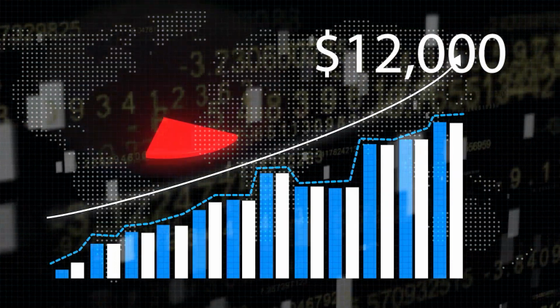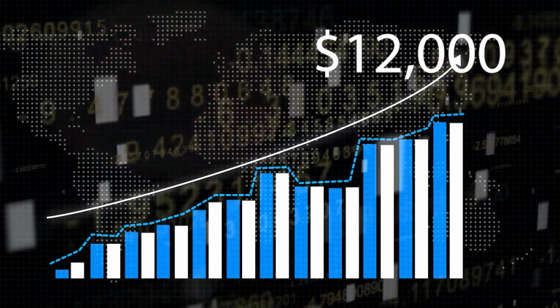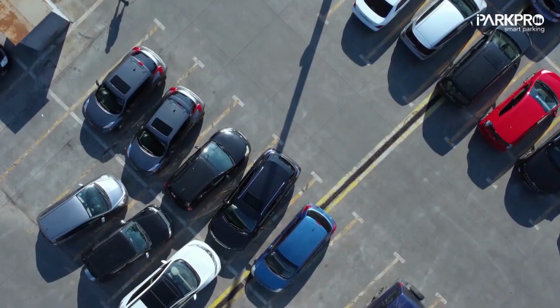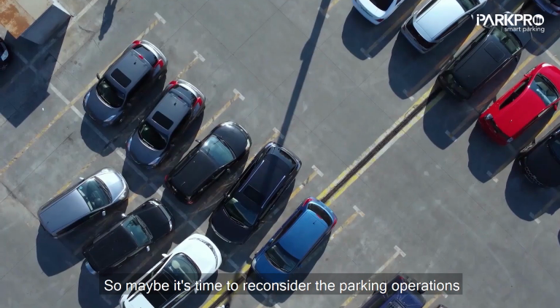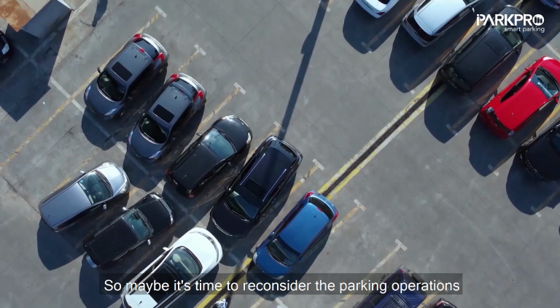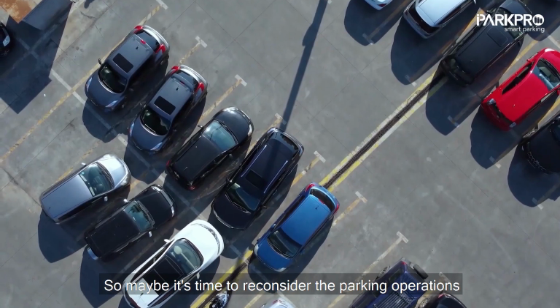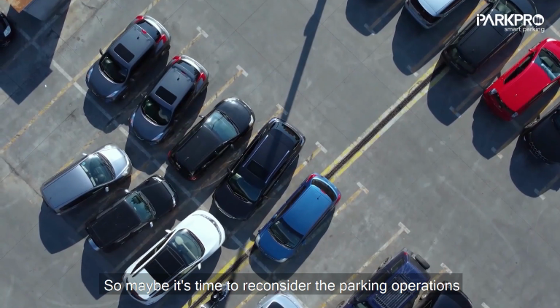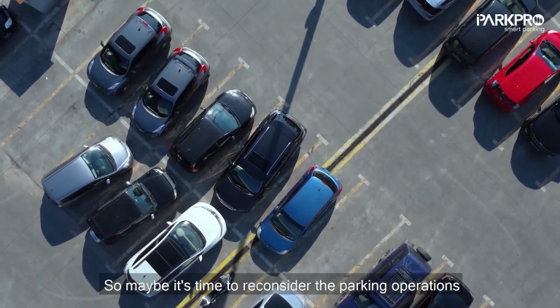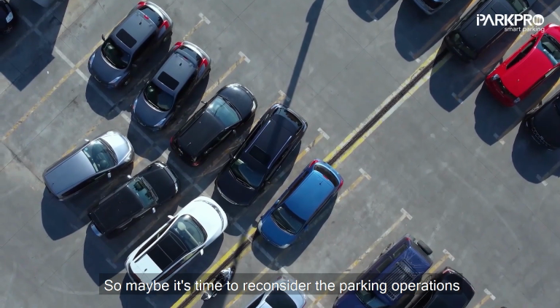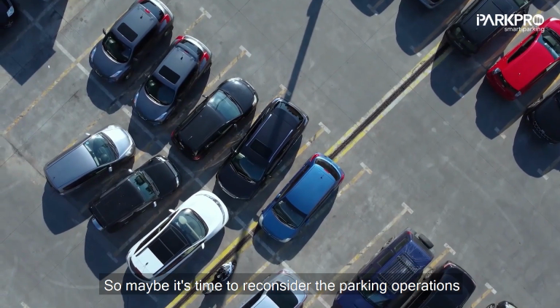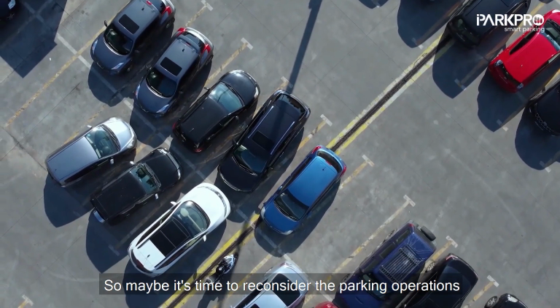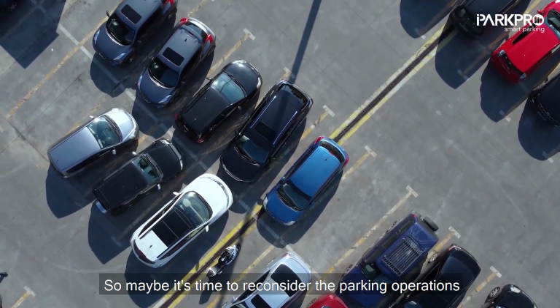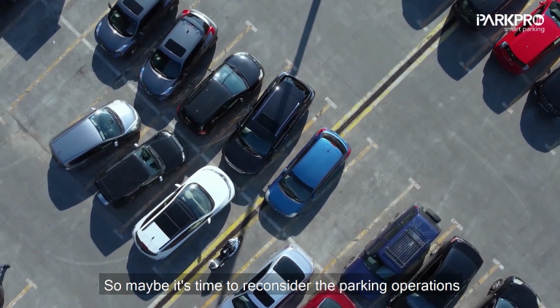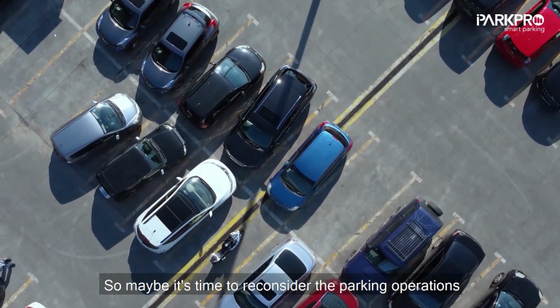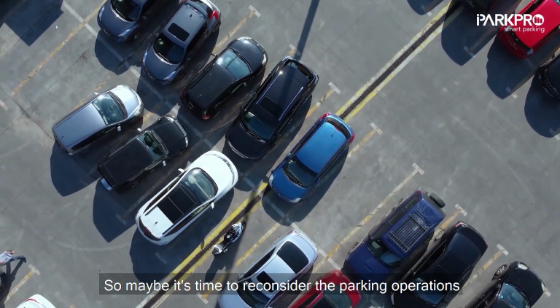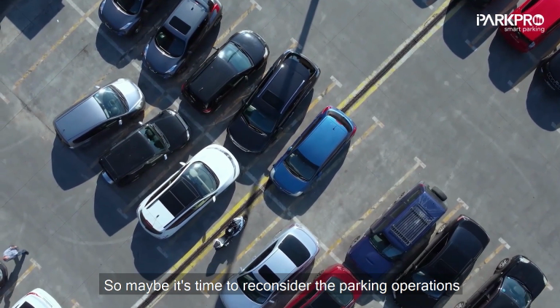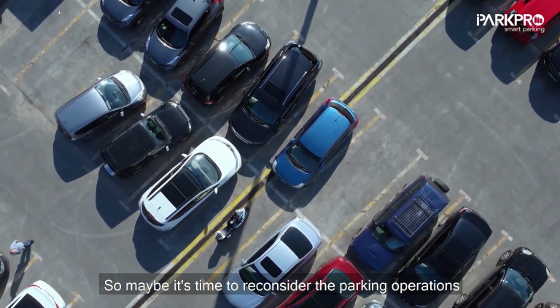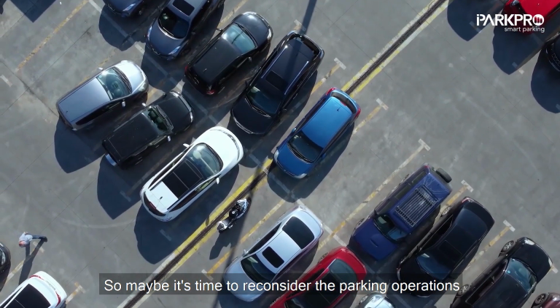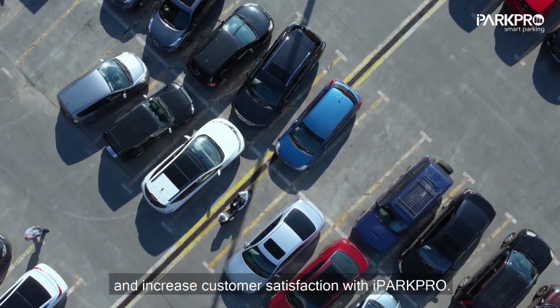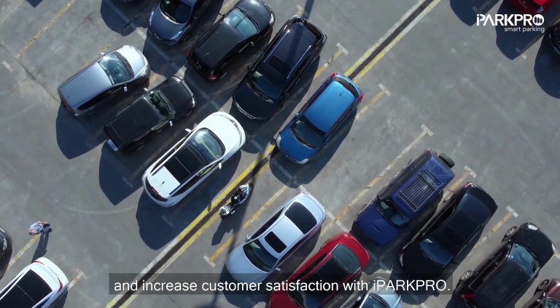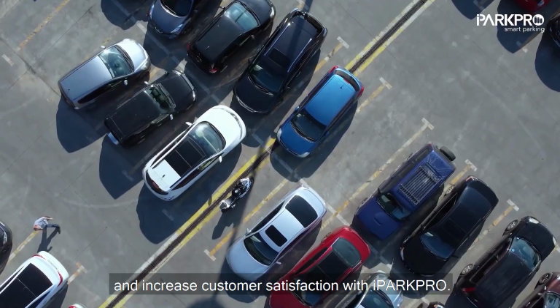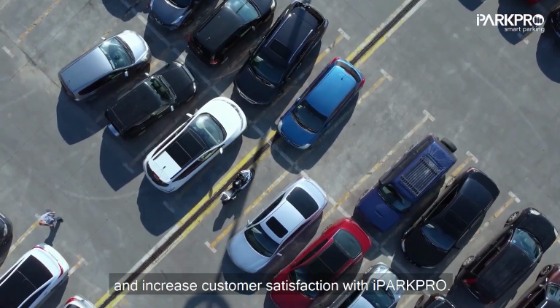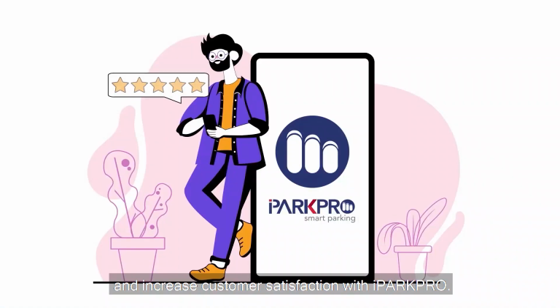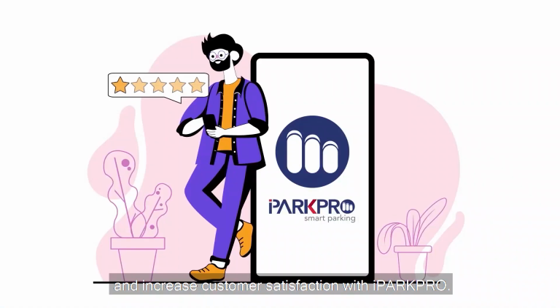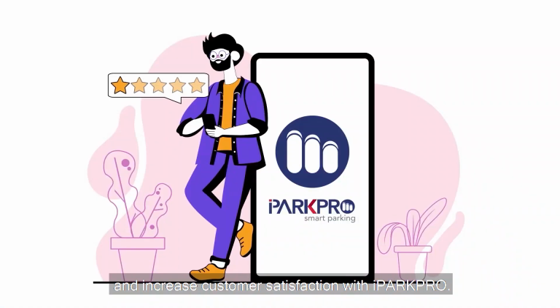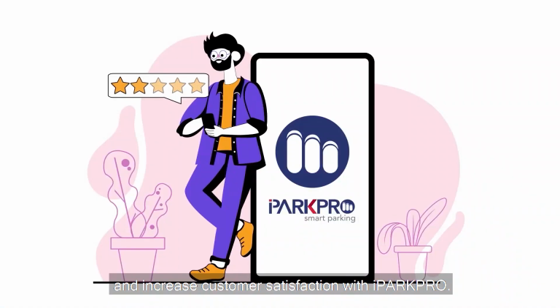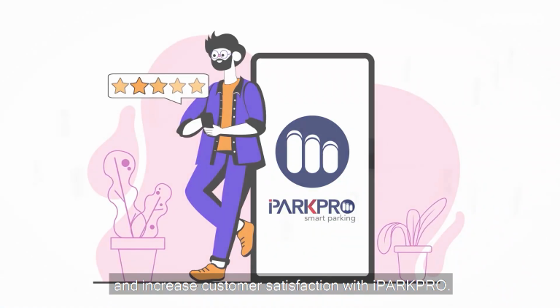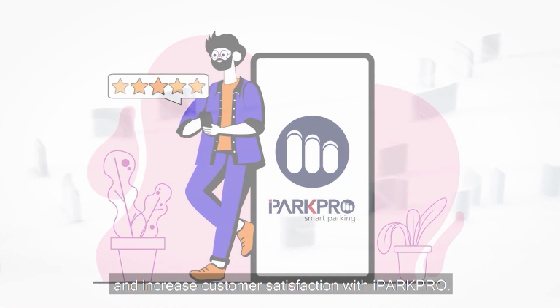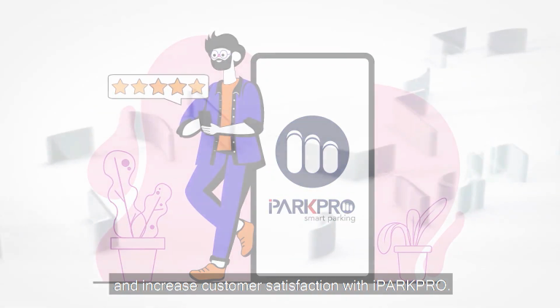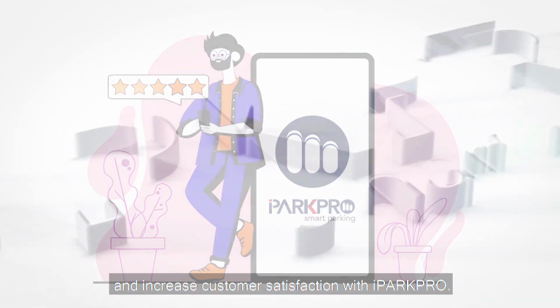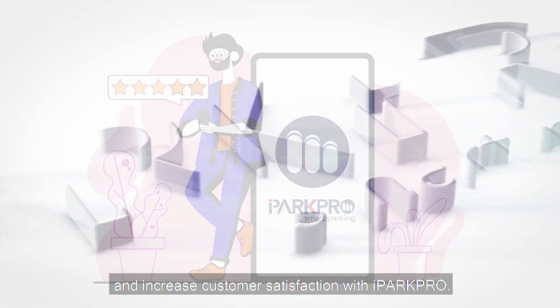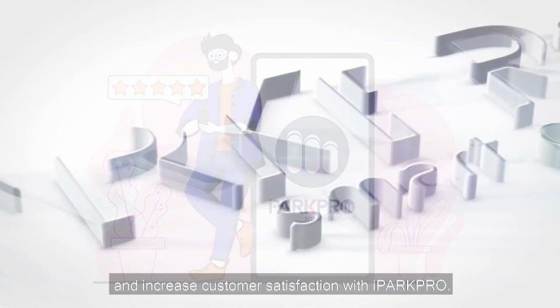So, maybe it's time to reconsider the parking operations and increase customer satisfaction with iPark Pro.